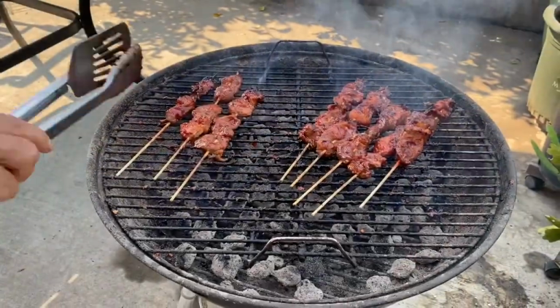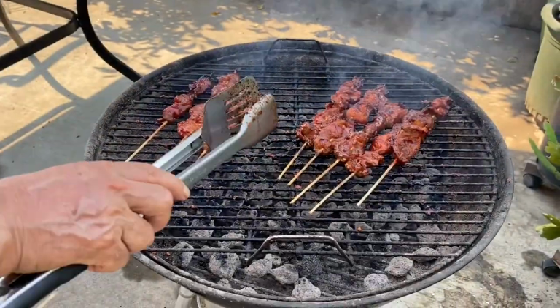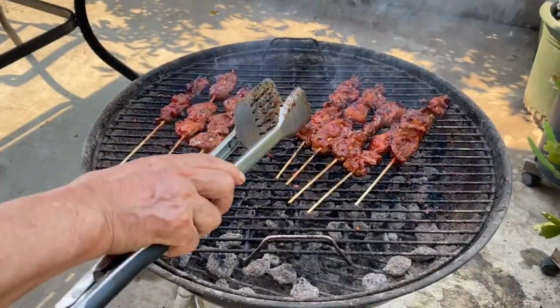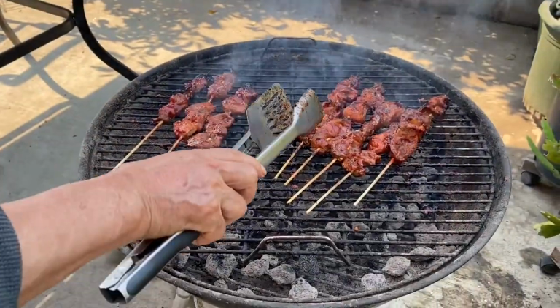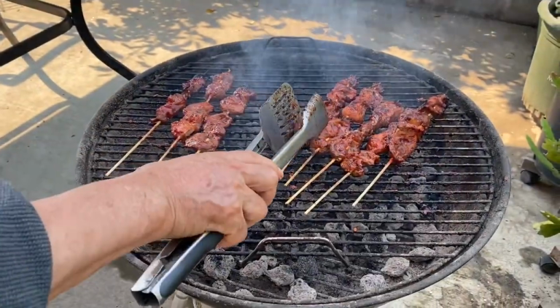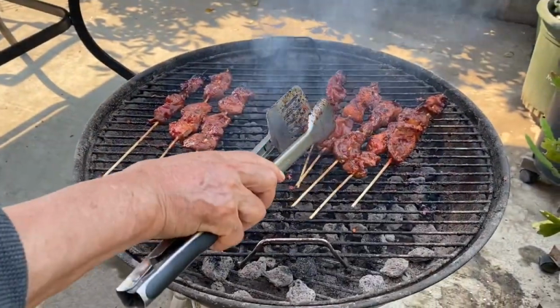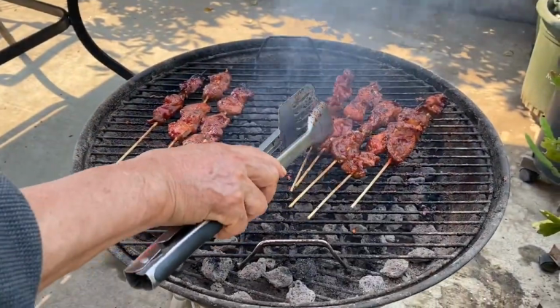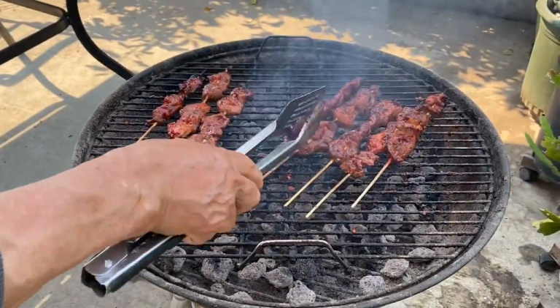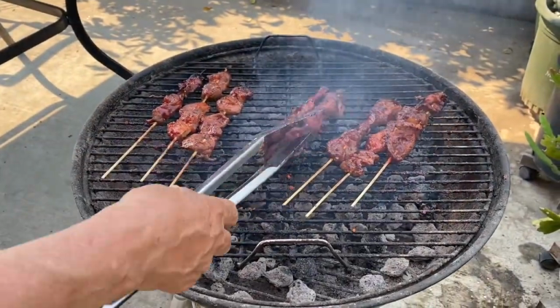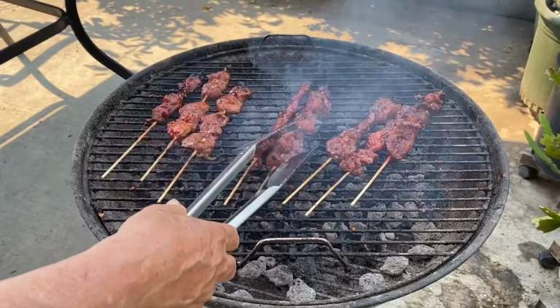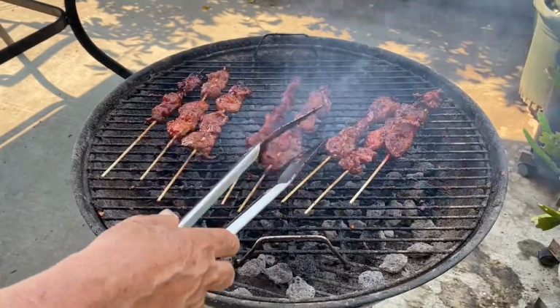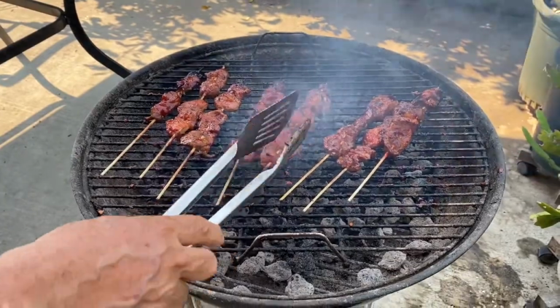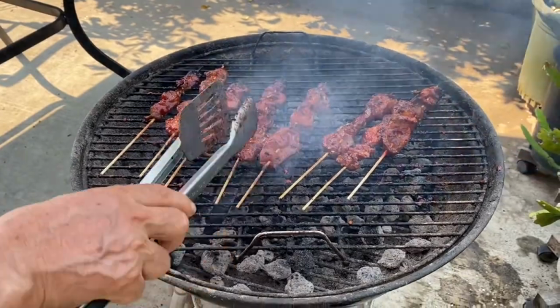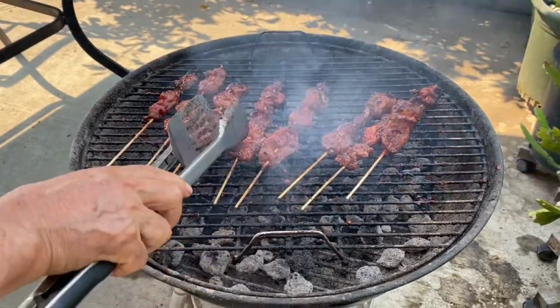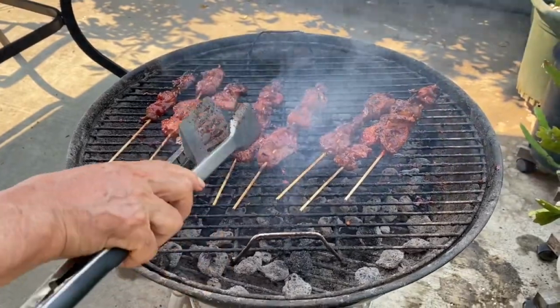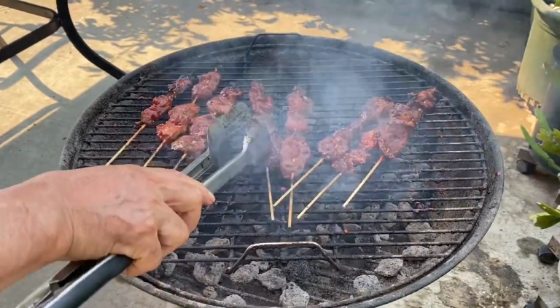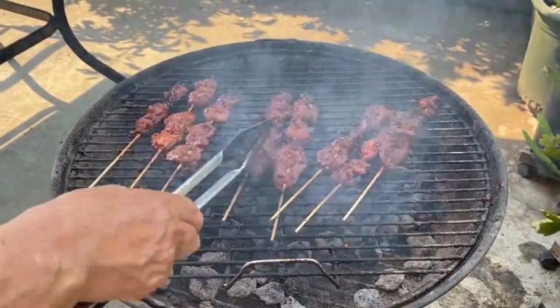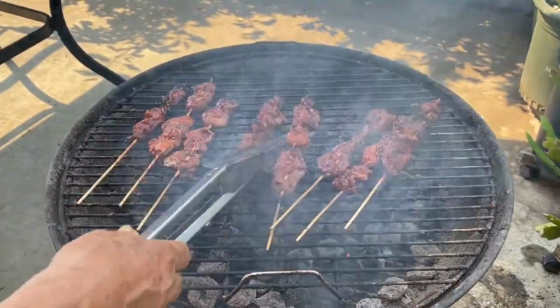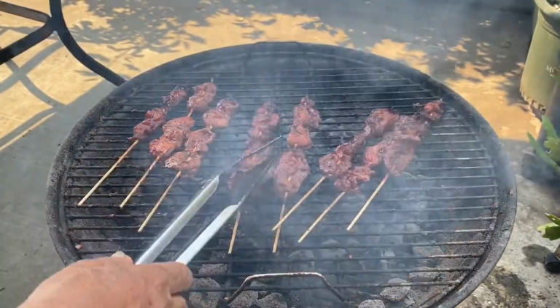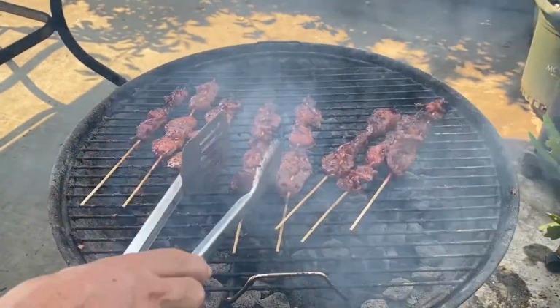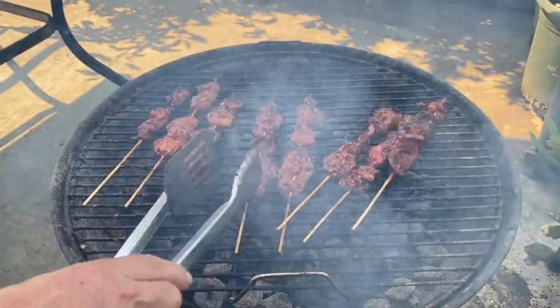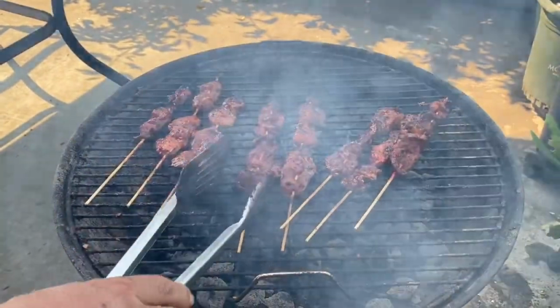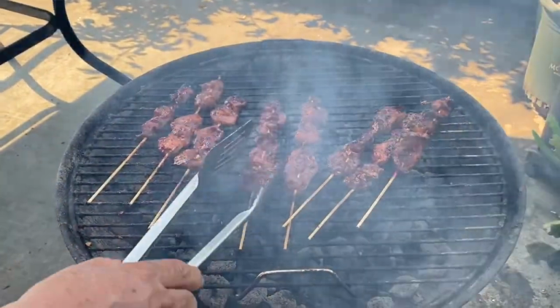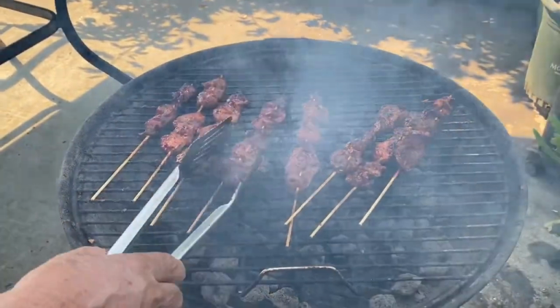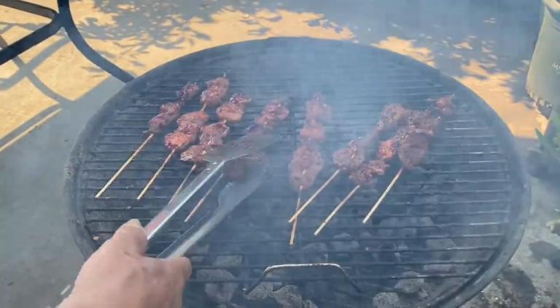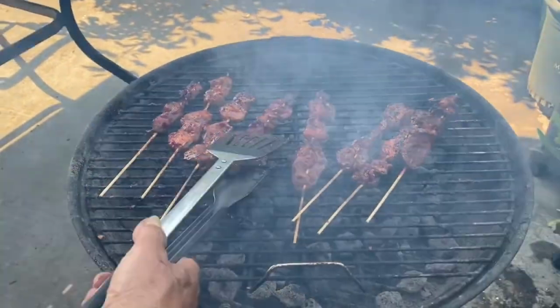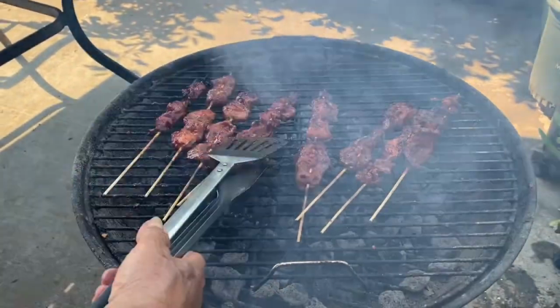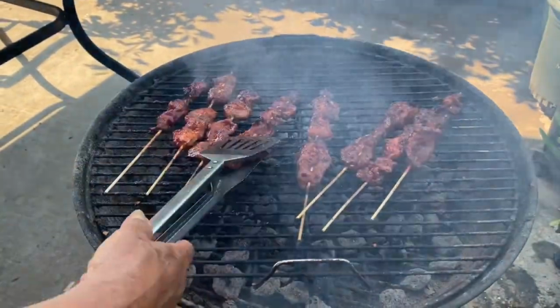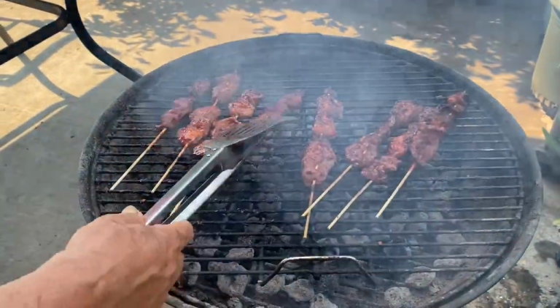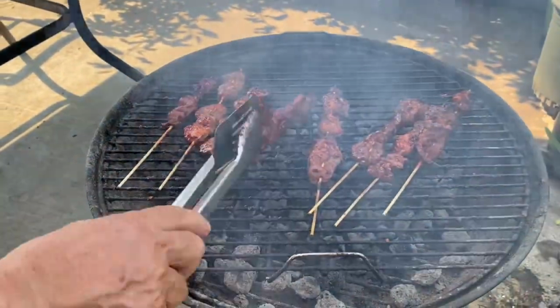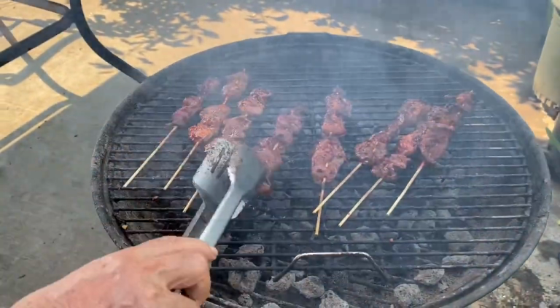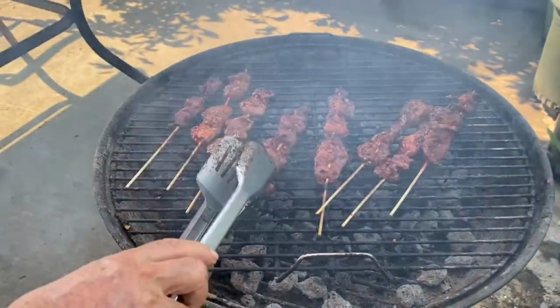Now that I've started to grill the pork barbecue, I don't think we're going to eat outside — it's too hot.